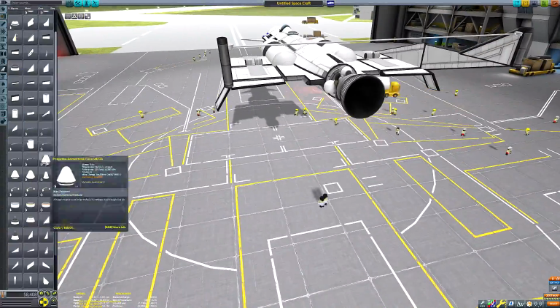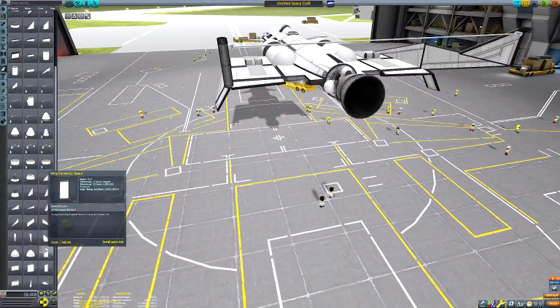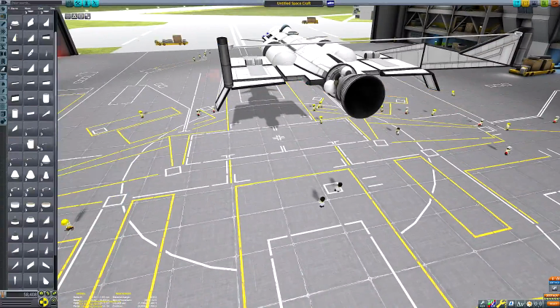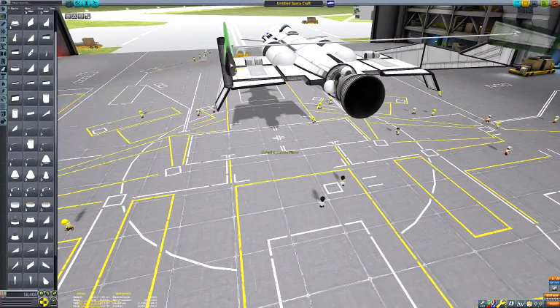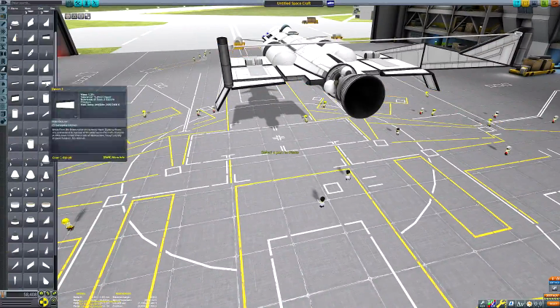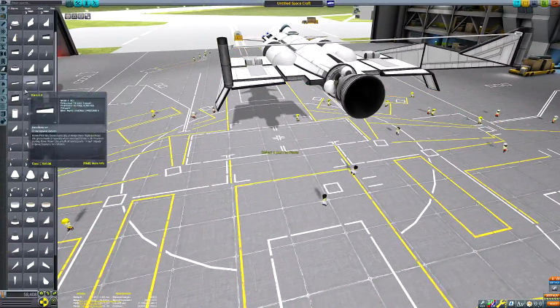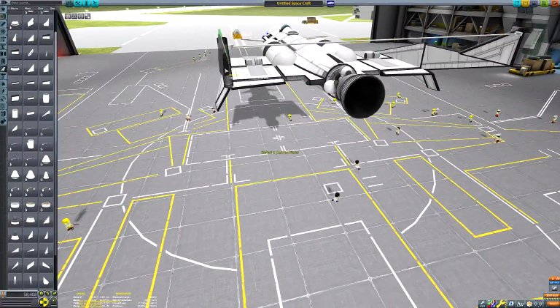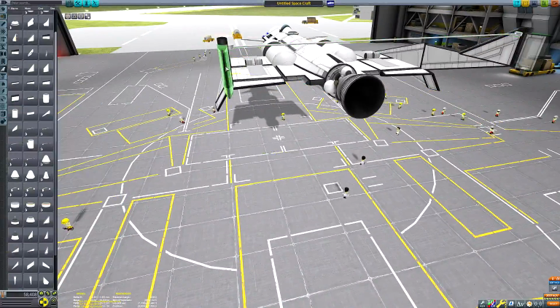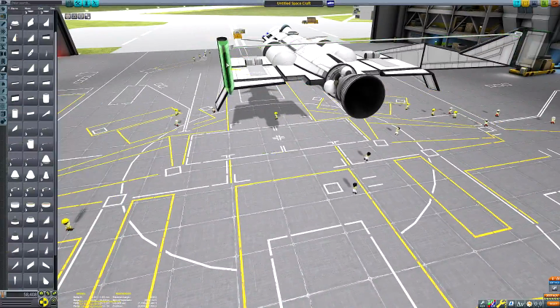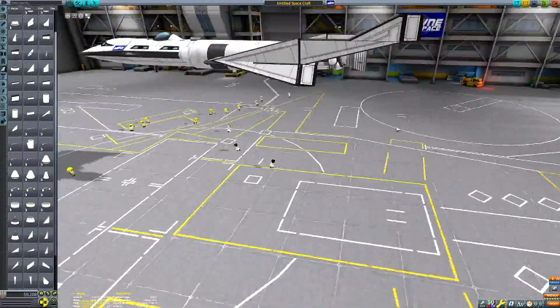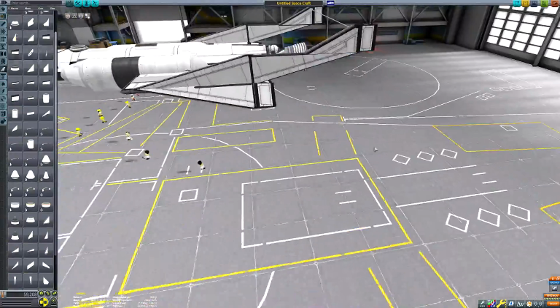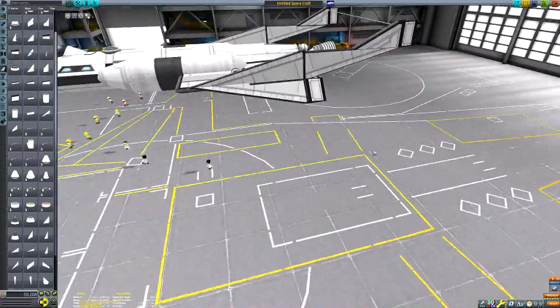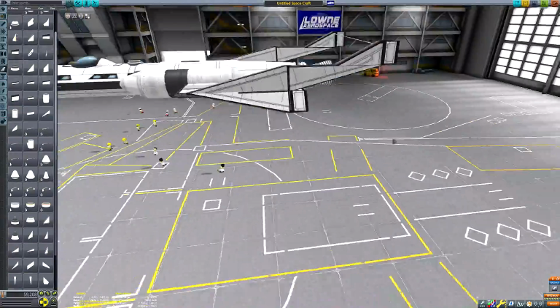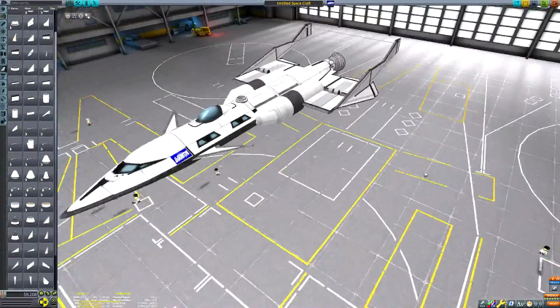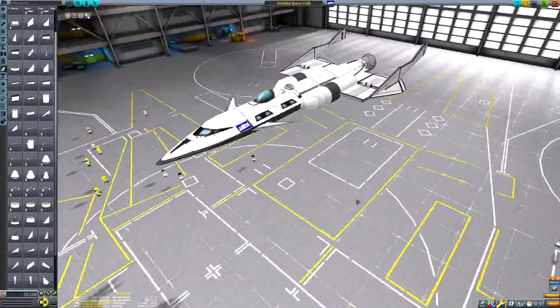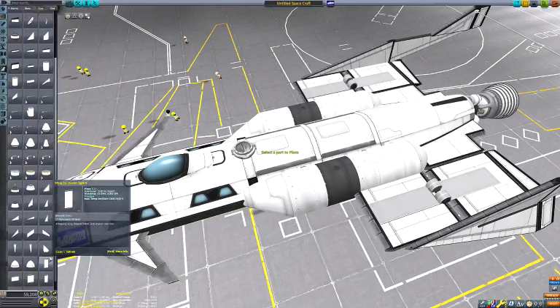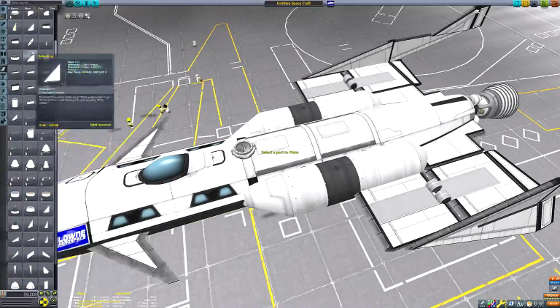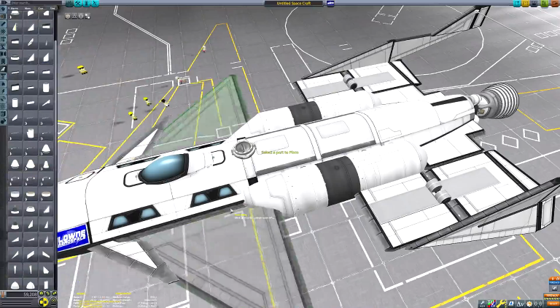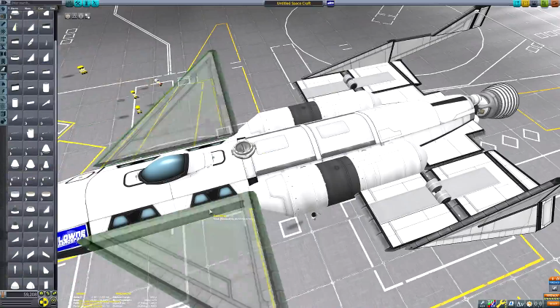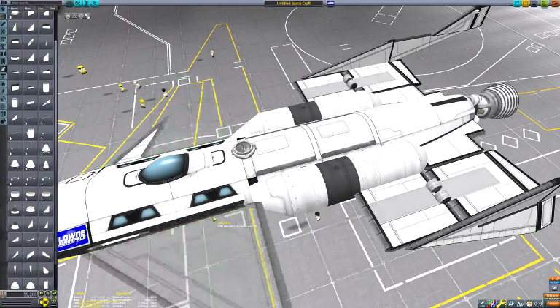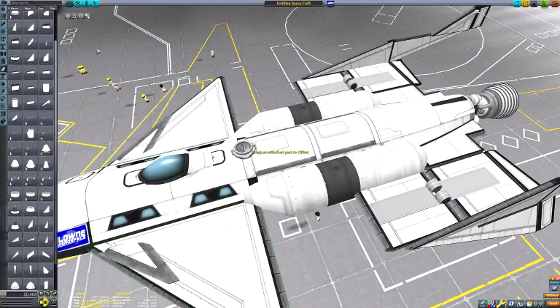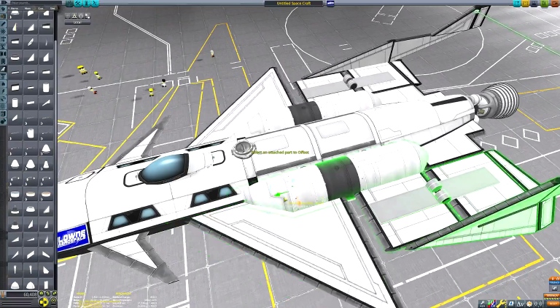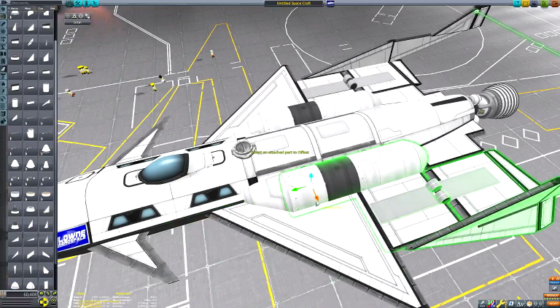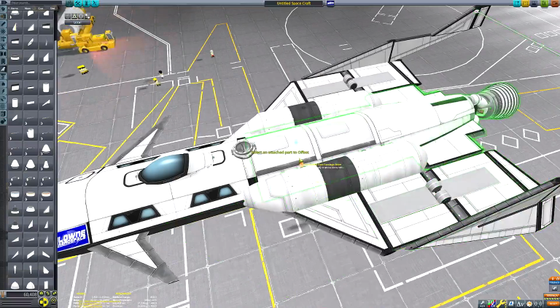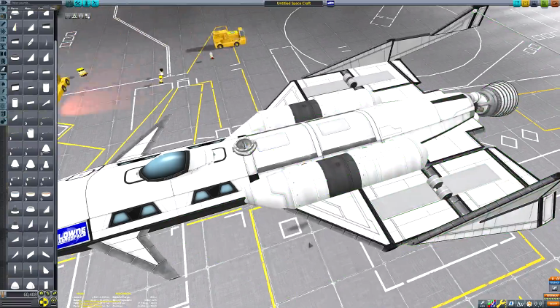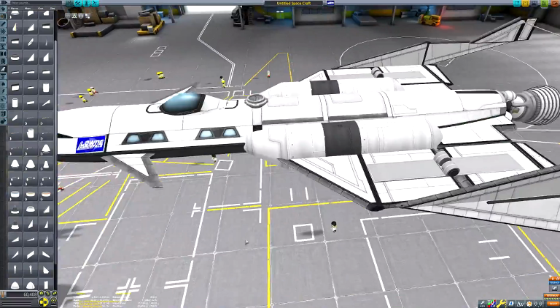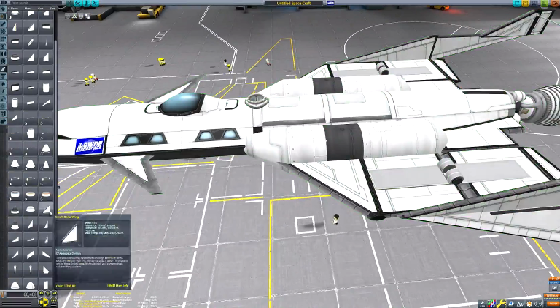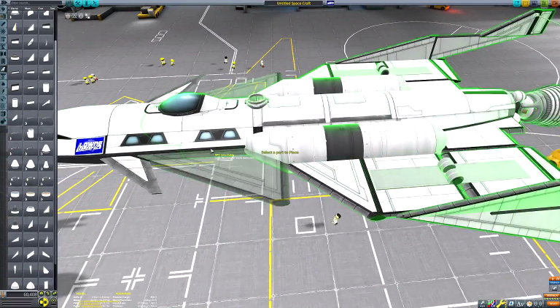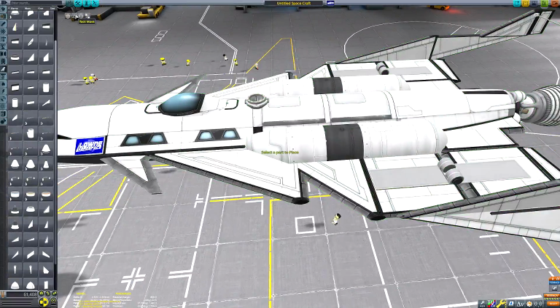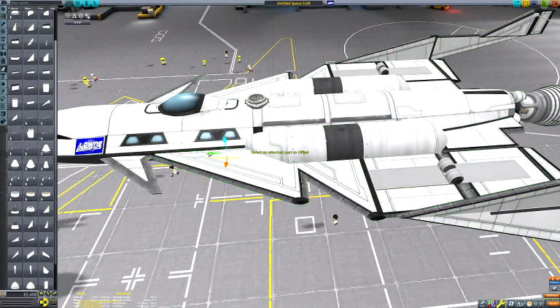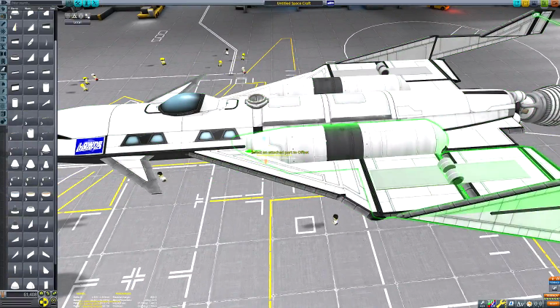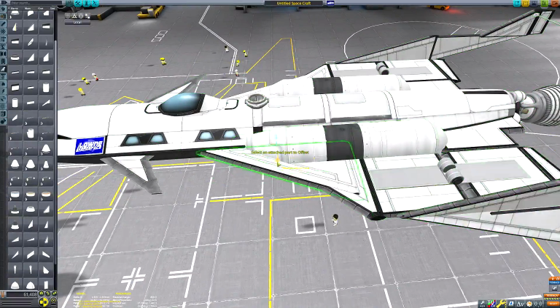We're going to fire up that rocket motor again at our apoapsis and circularise into an orbit, allowing our tourists to spend as much time as they want in space. We charge by the orbit here at Lown Aerospace — times are getting pretty desperate. So that's my thesis for this mission.